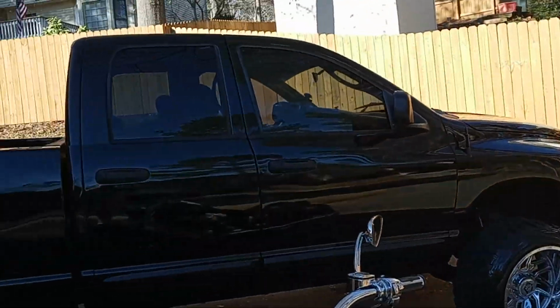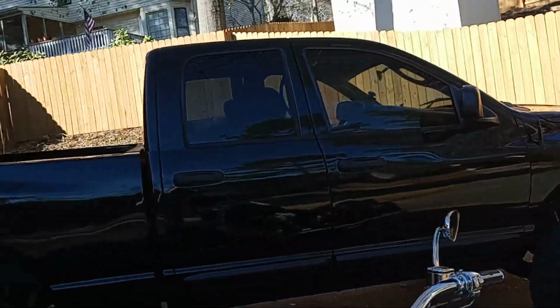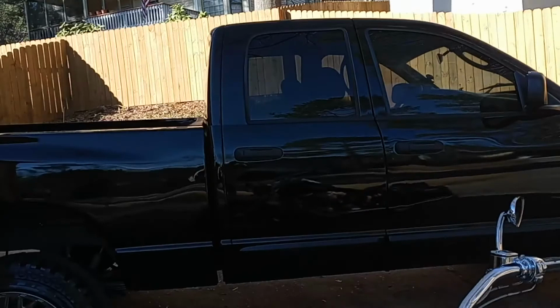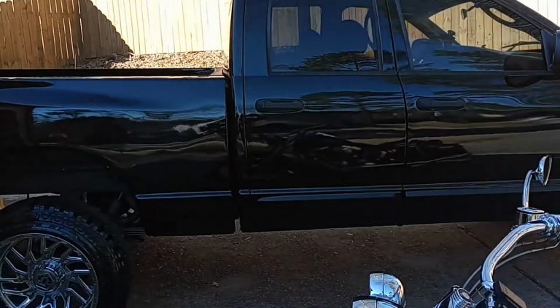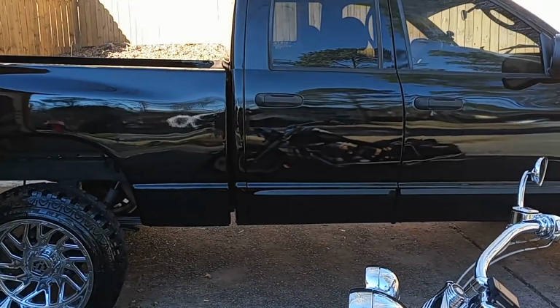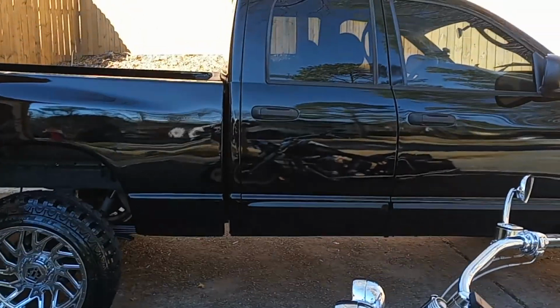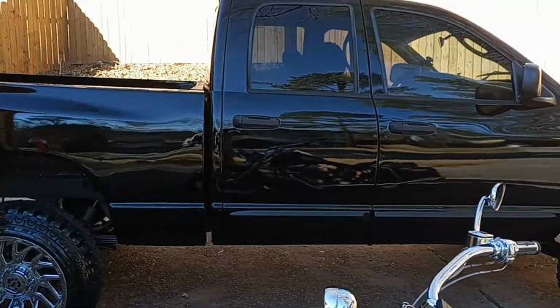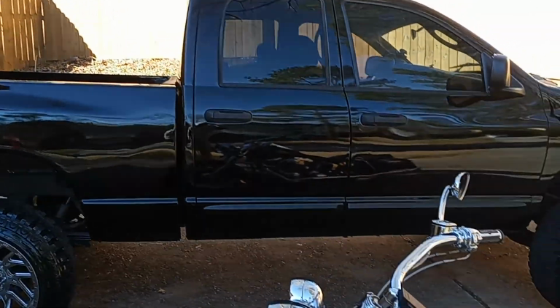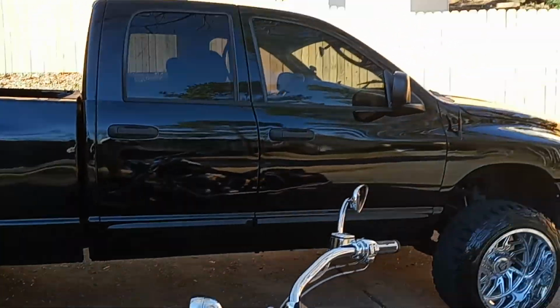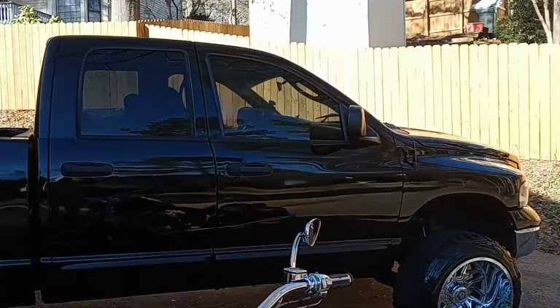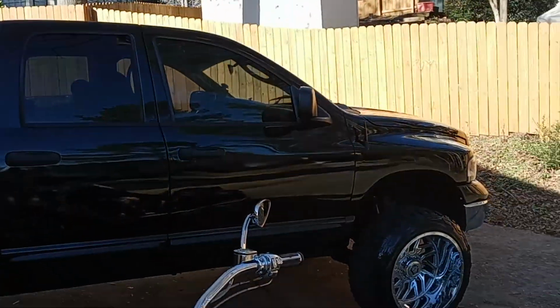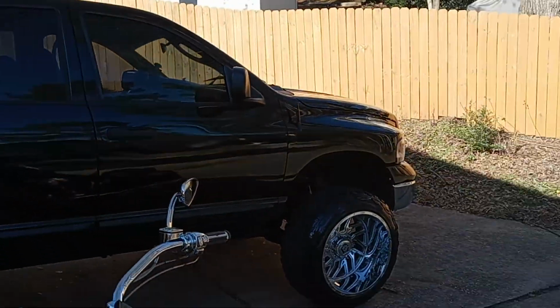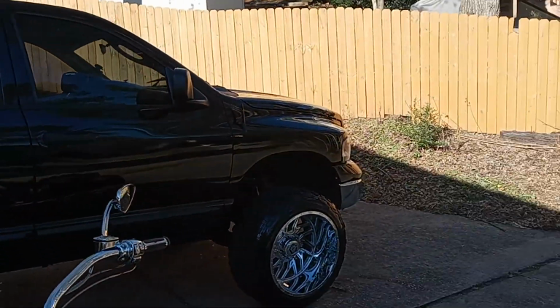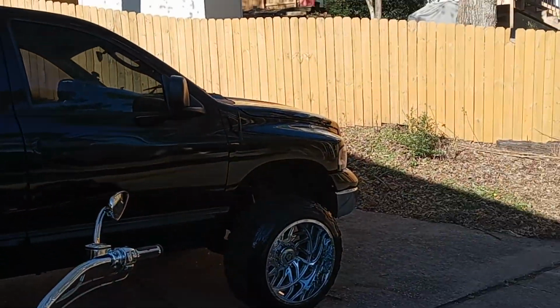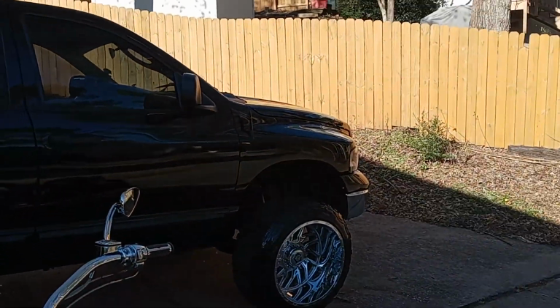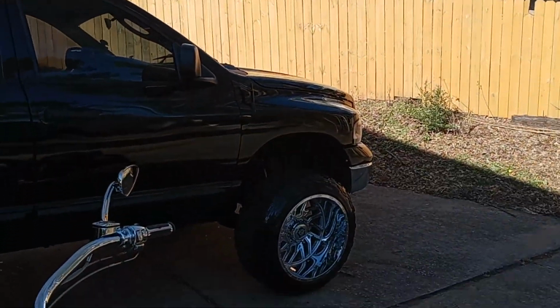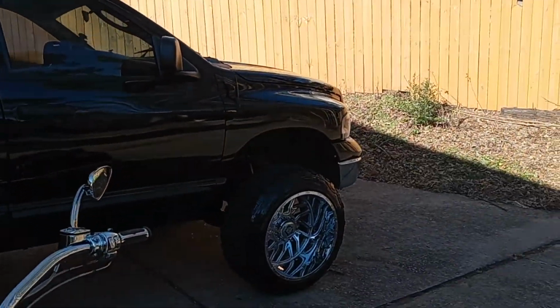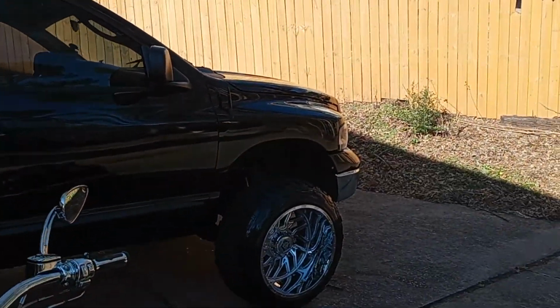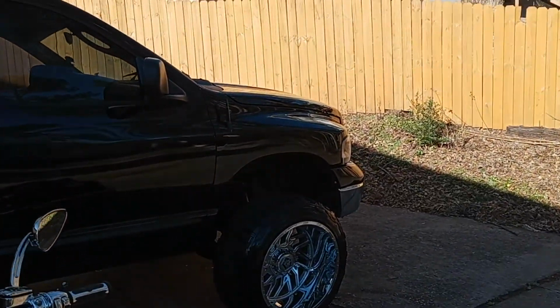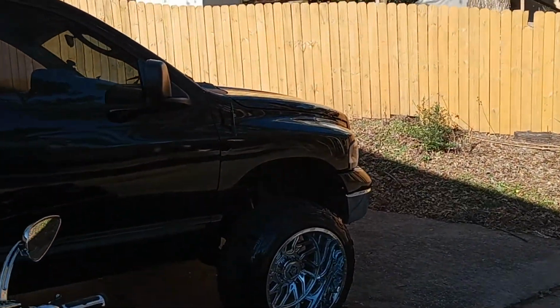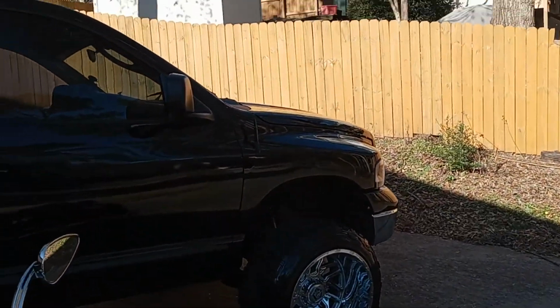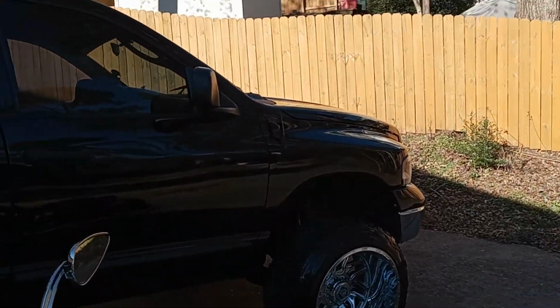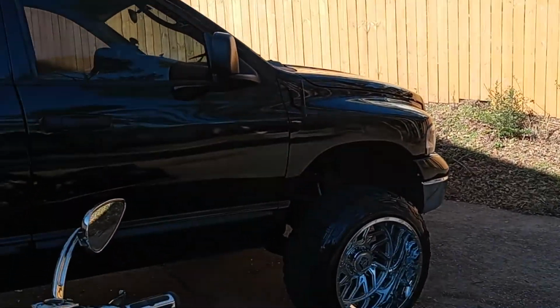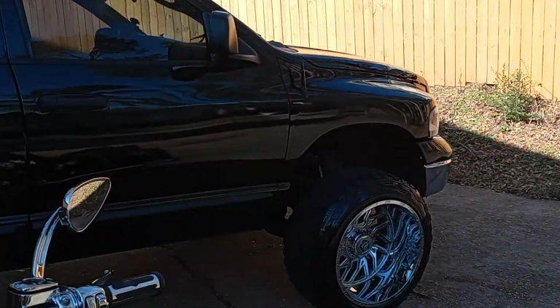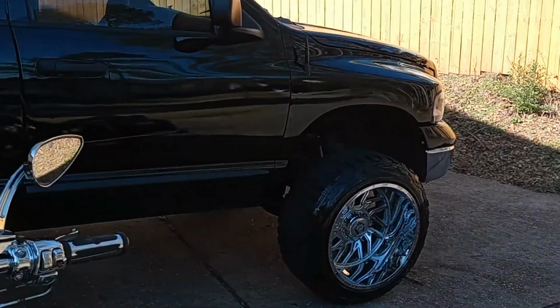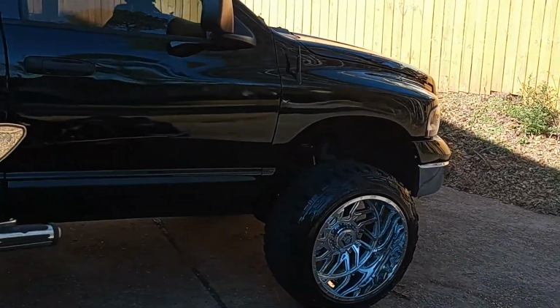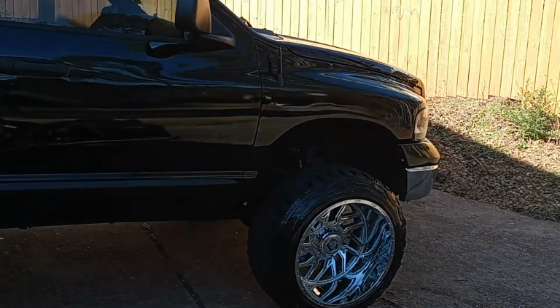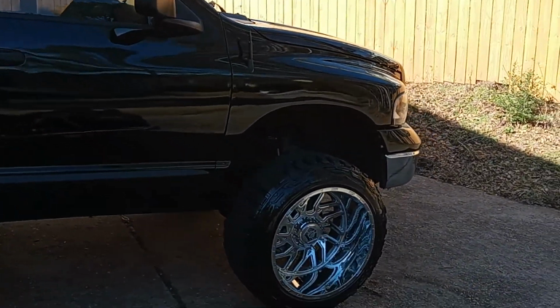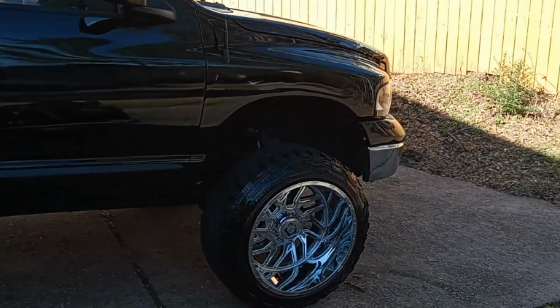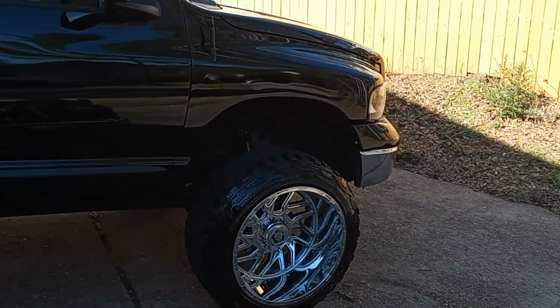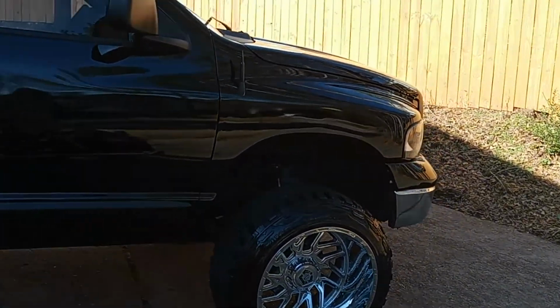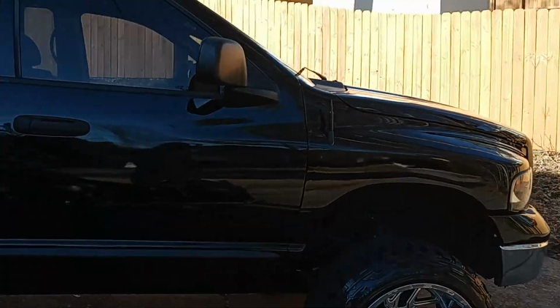Yeah, just a couple of my toys I wanted to get today. Wanted to get the new edition. I'm on a mission.